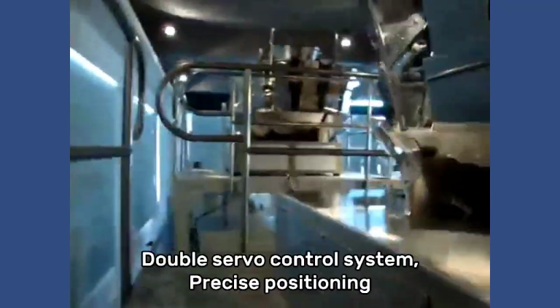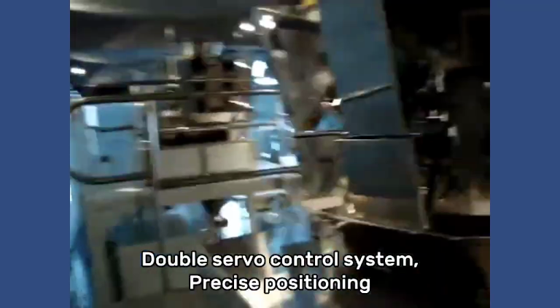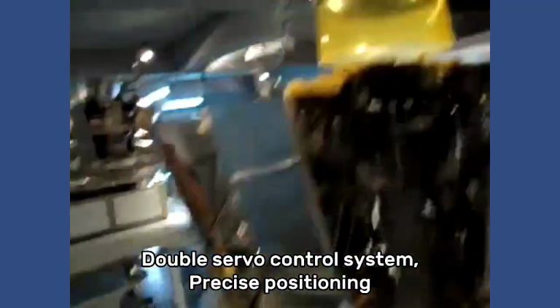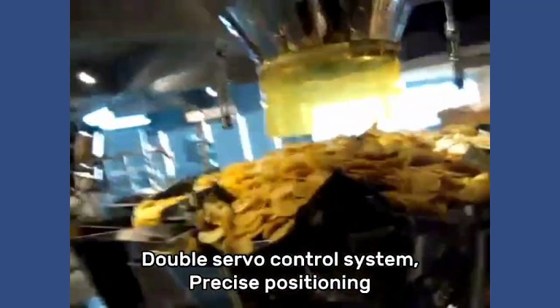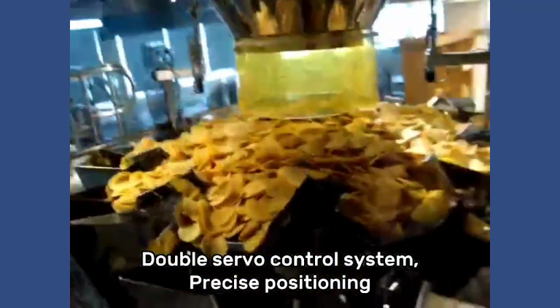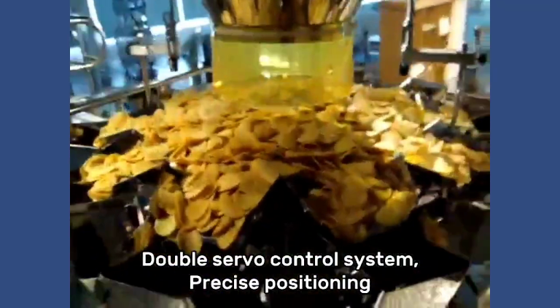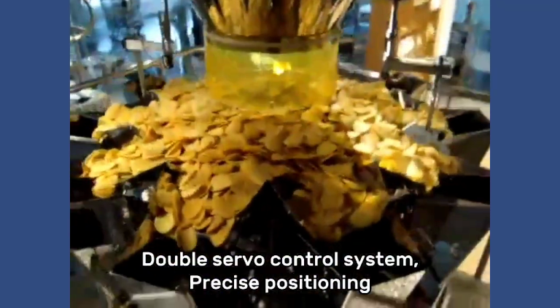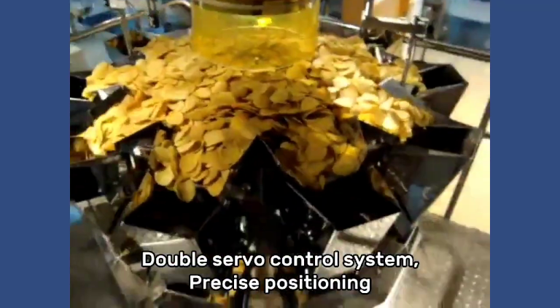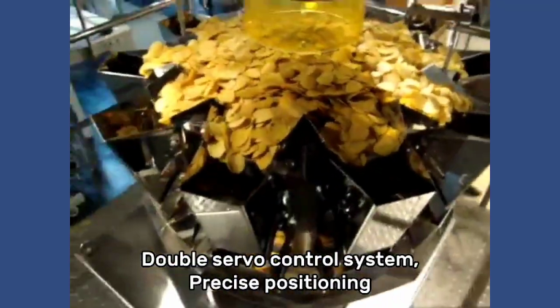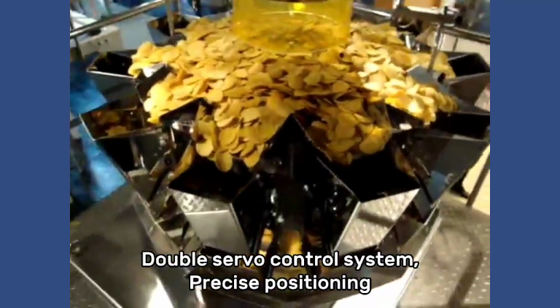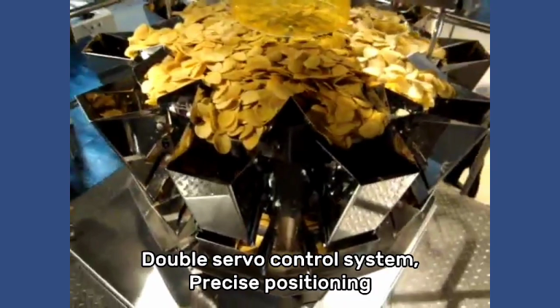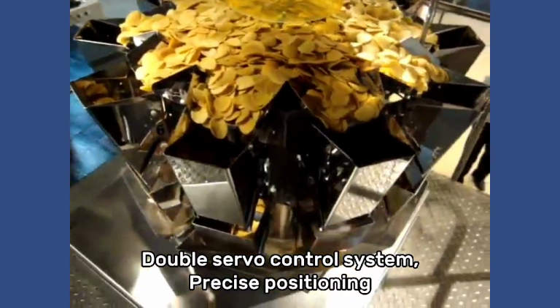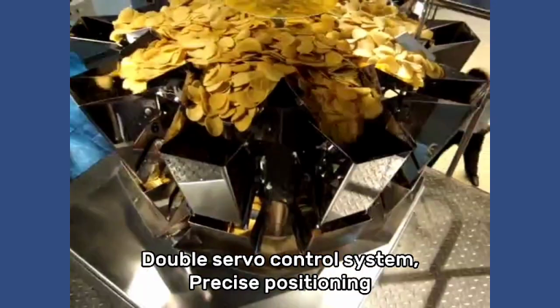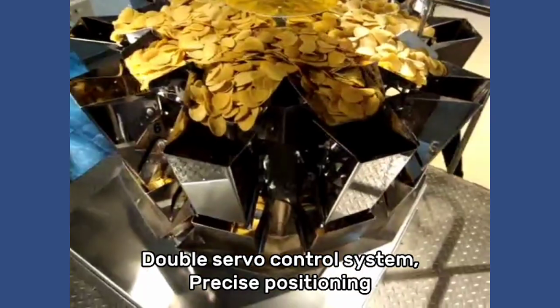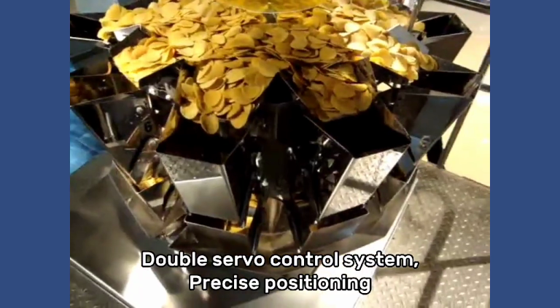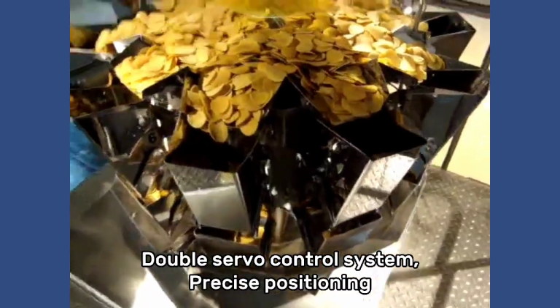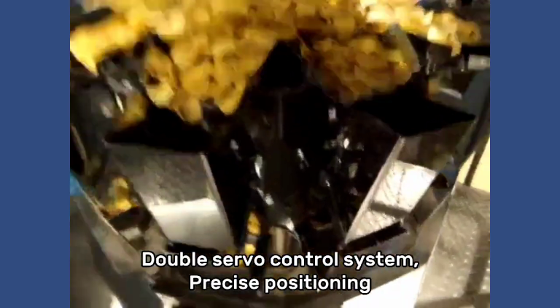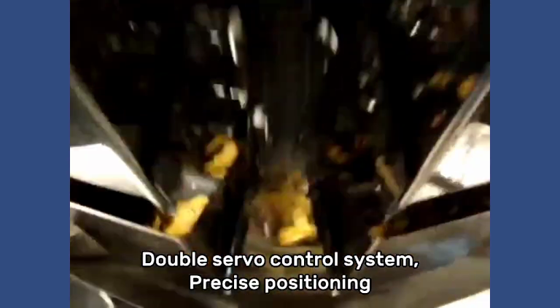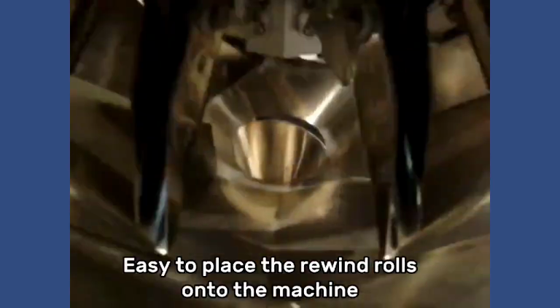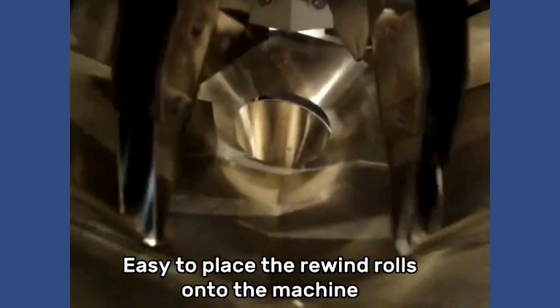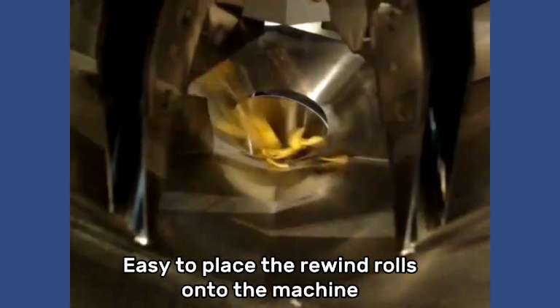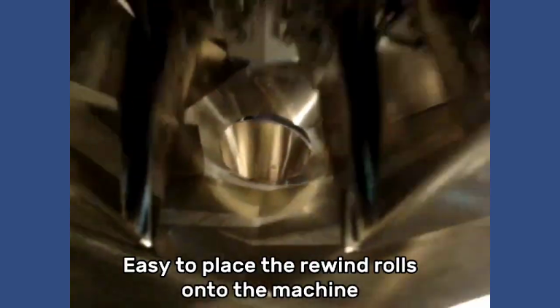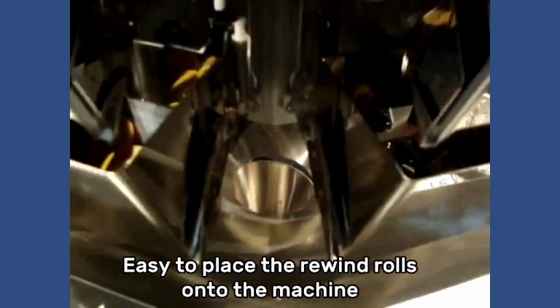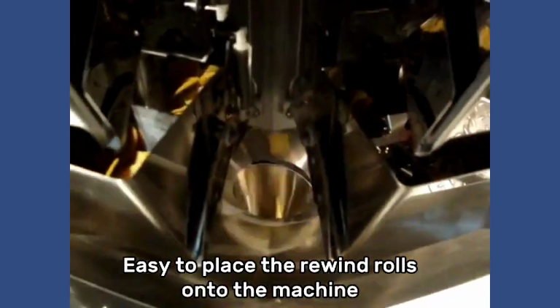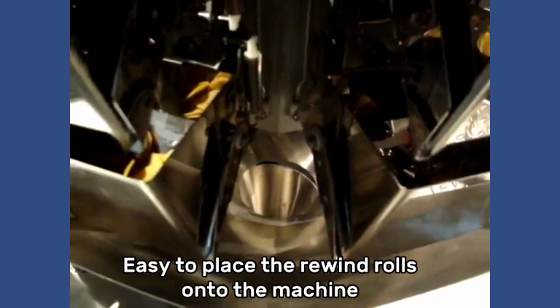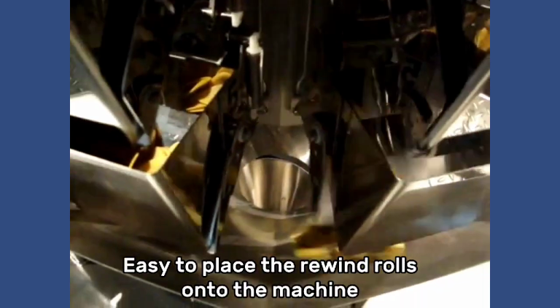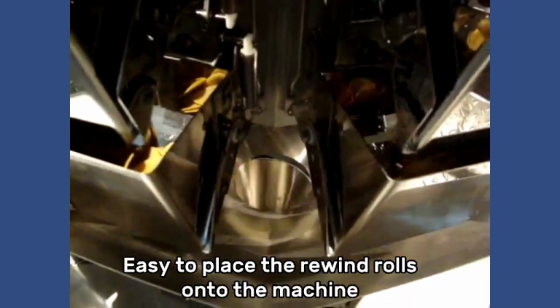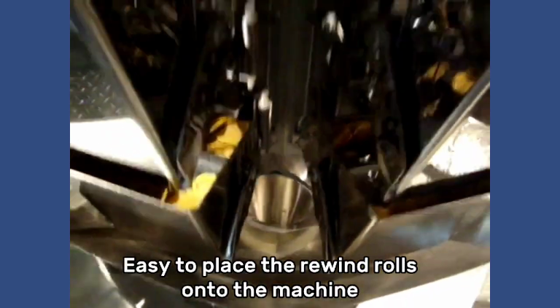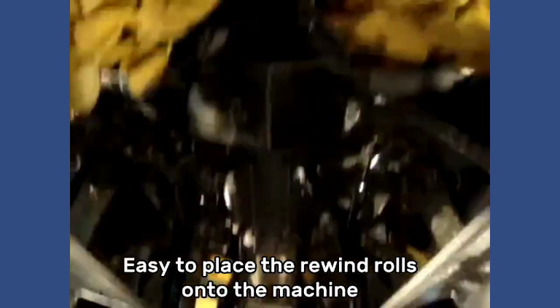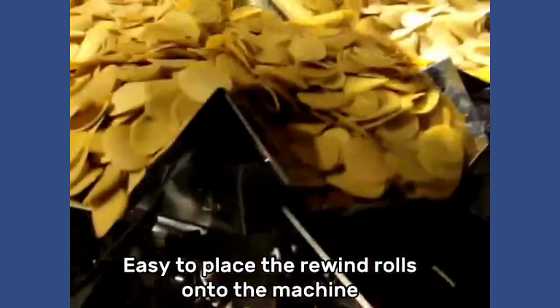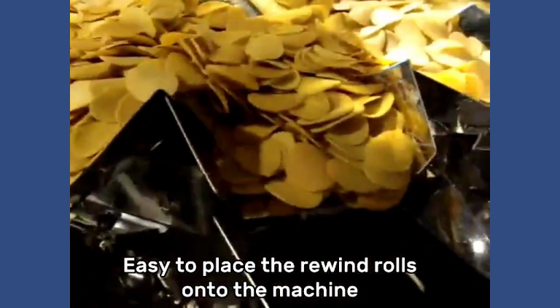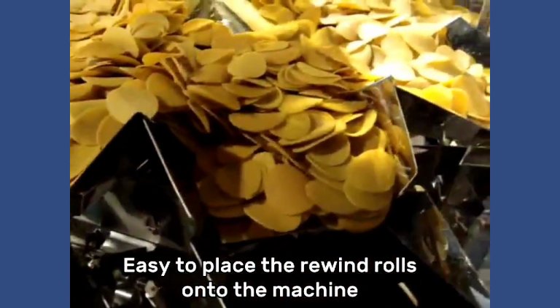Double servo control system, precise positioning. Easy to place the rewind rolls onto the machine.